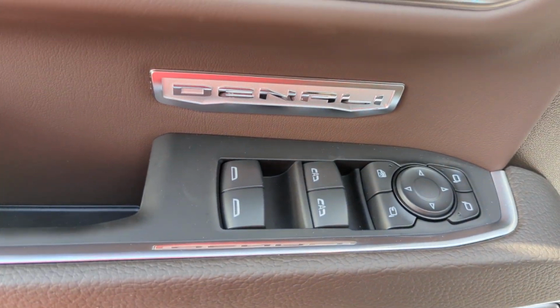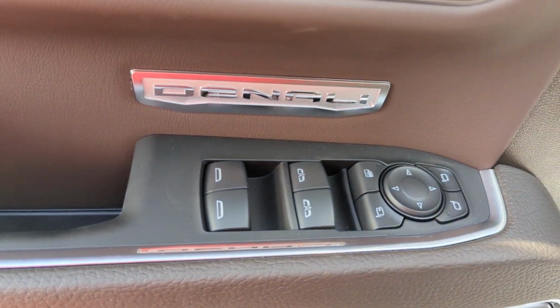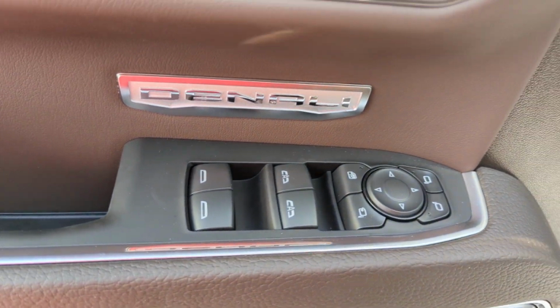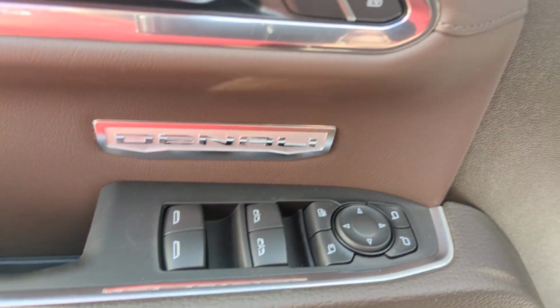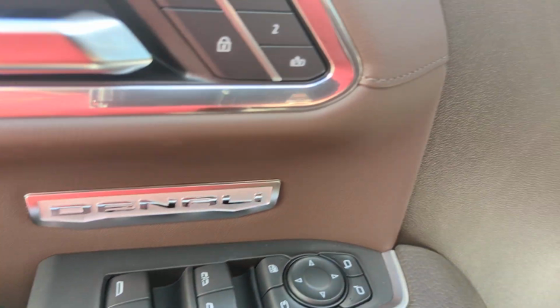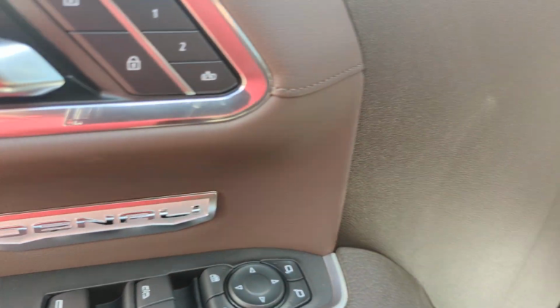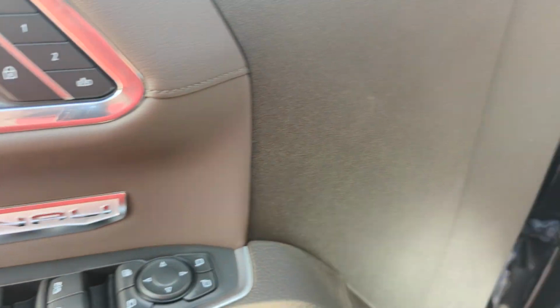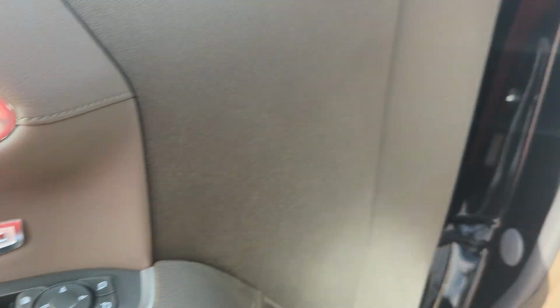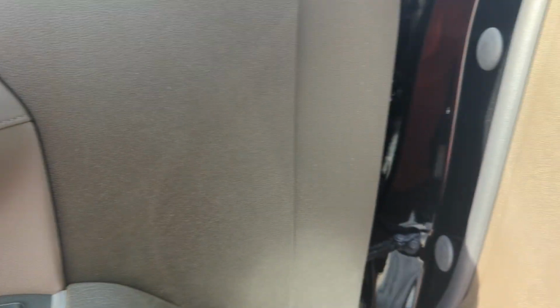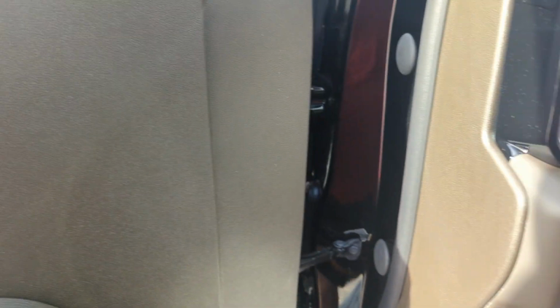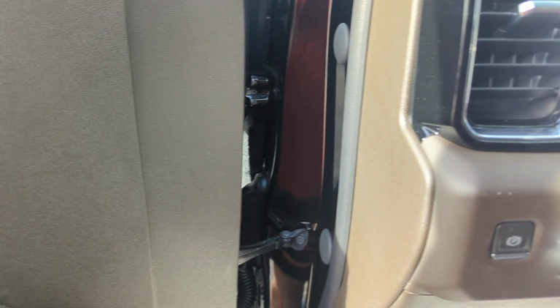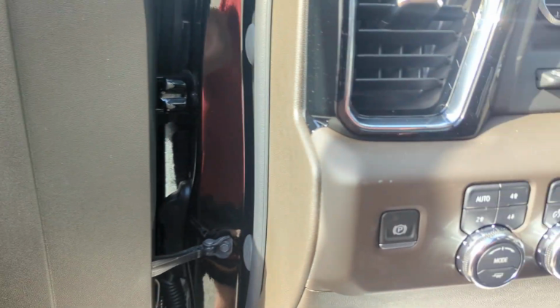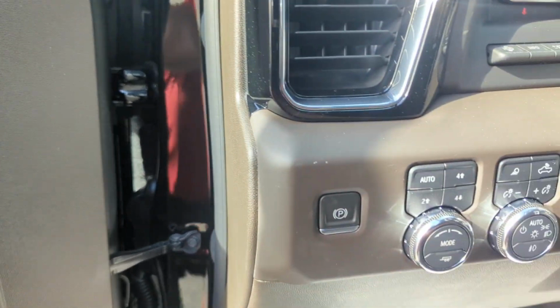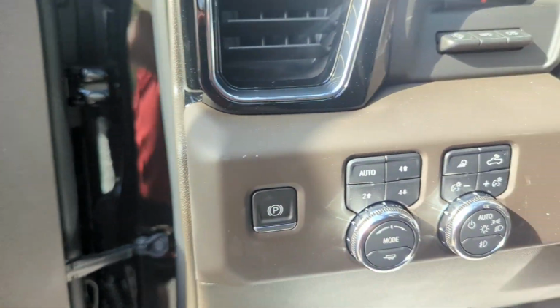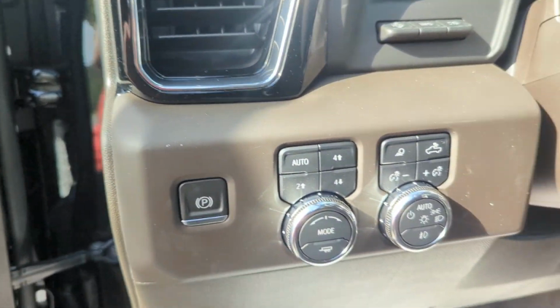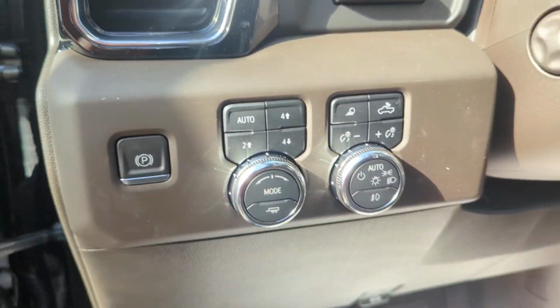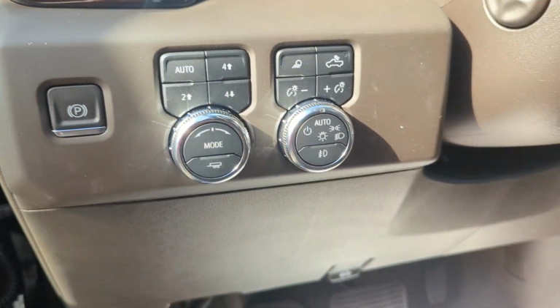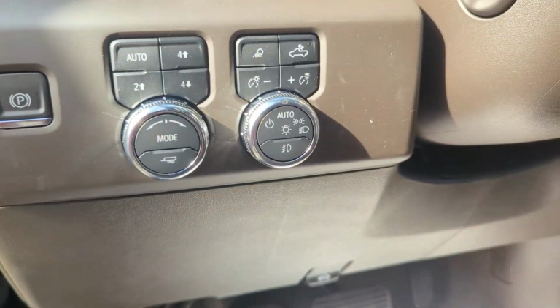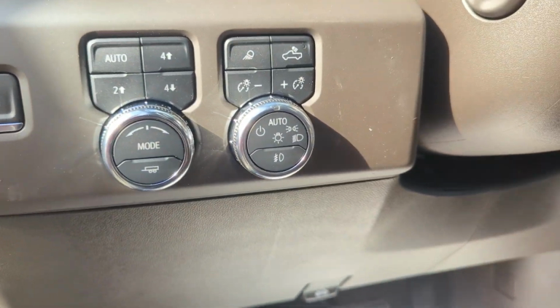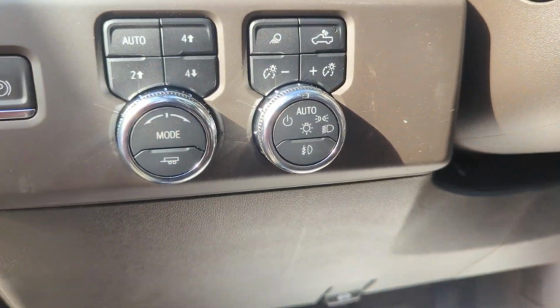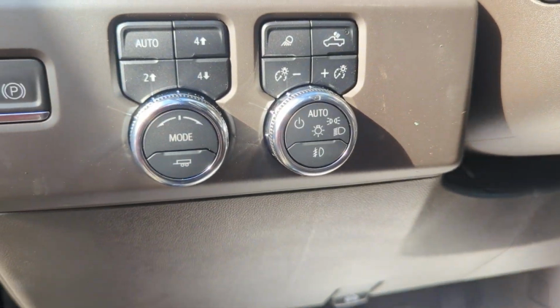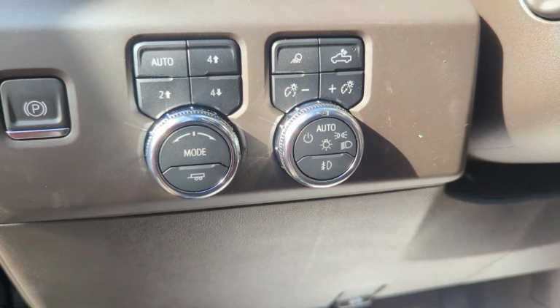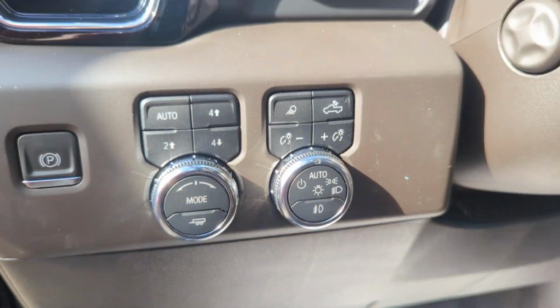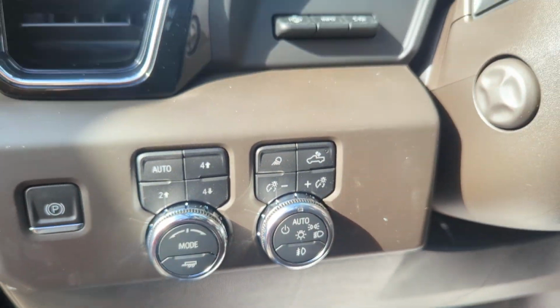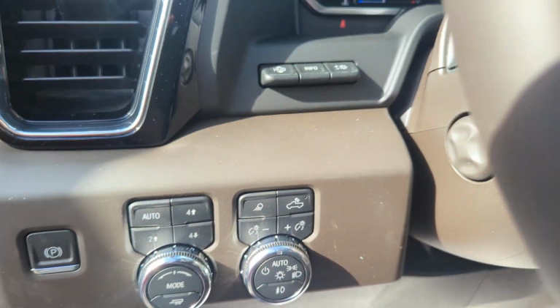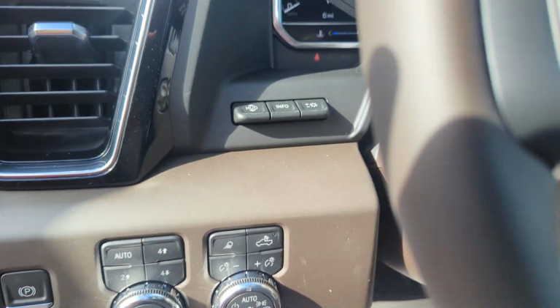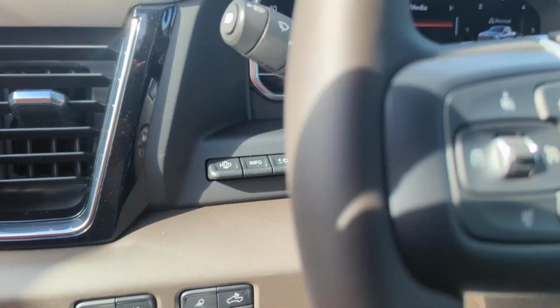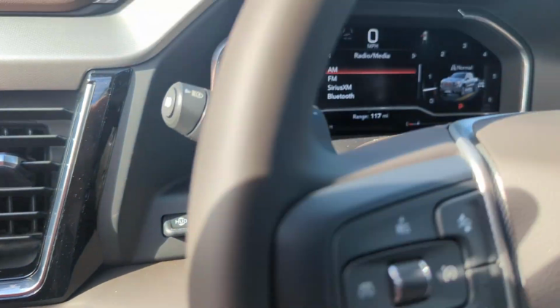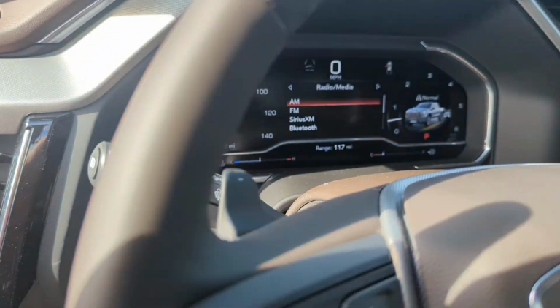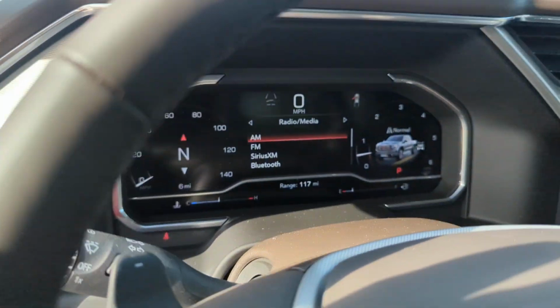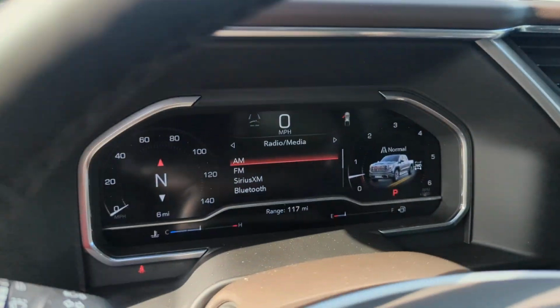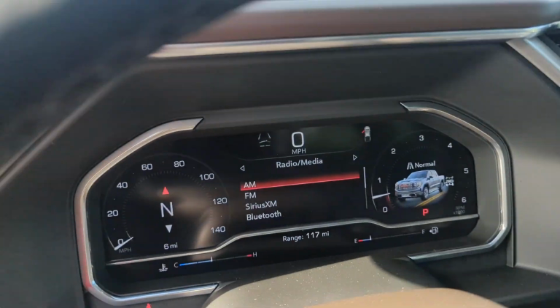Pre-collision system, navigation system, heated driver's seat, keyless entry, and power passenger seat.